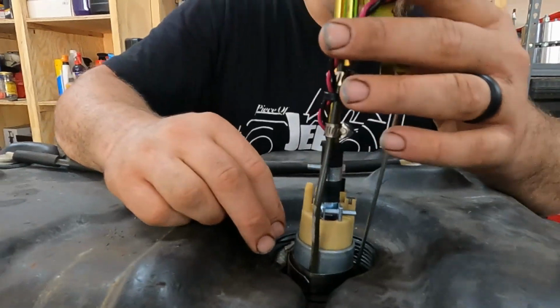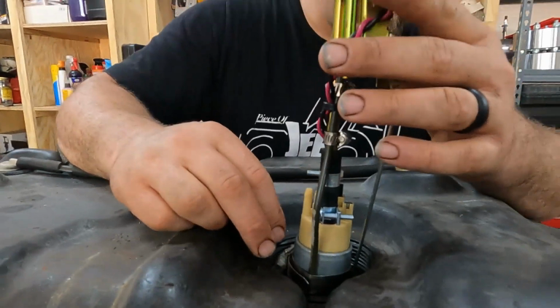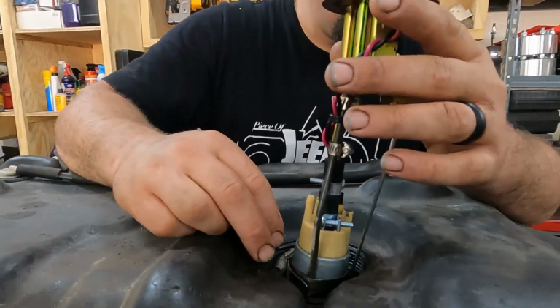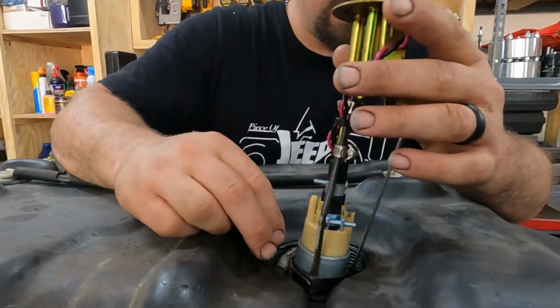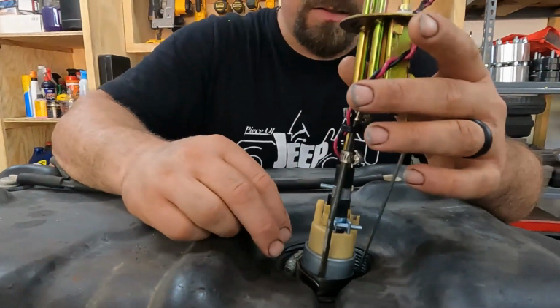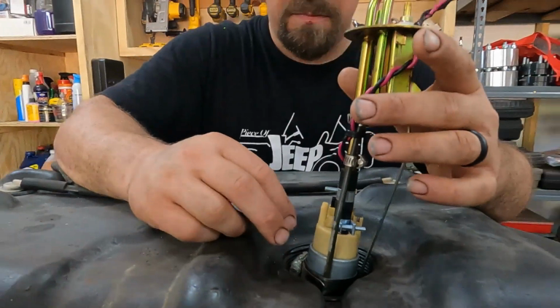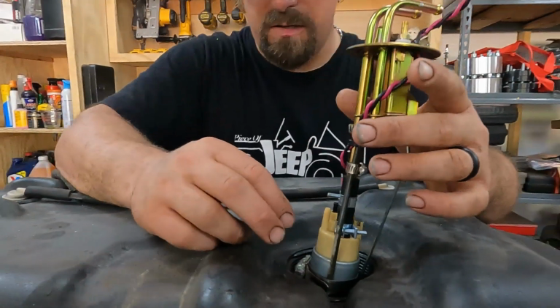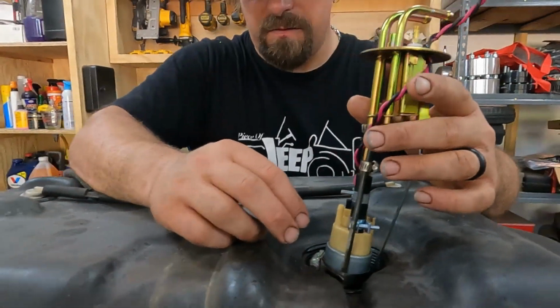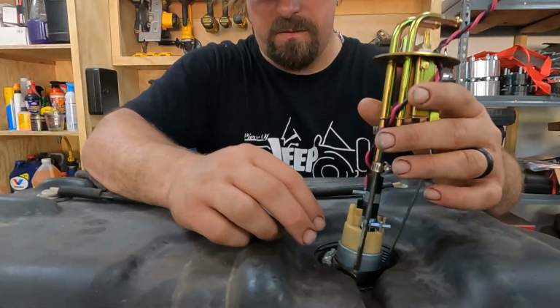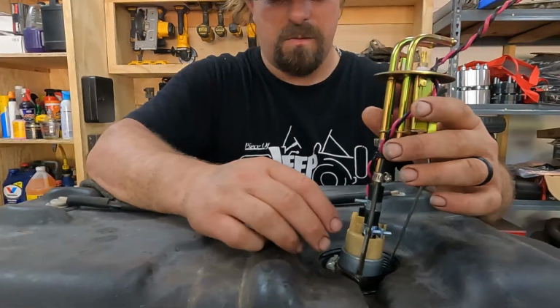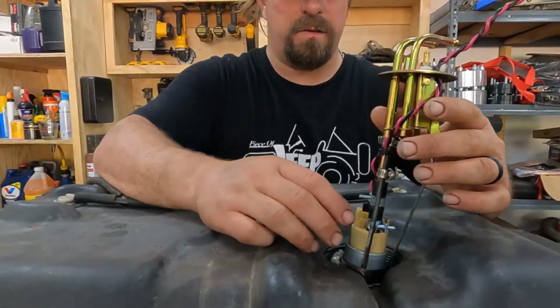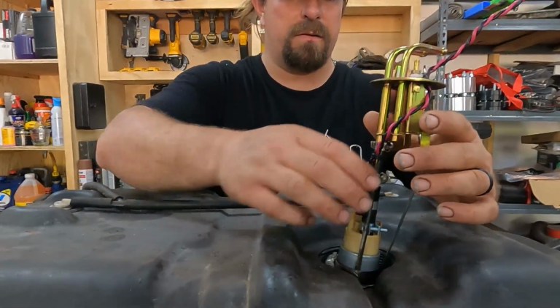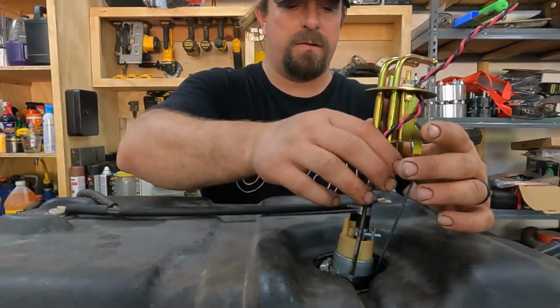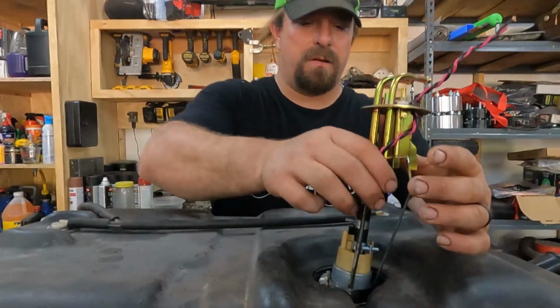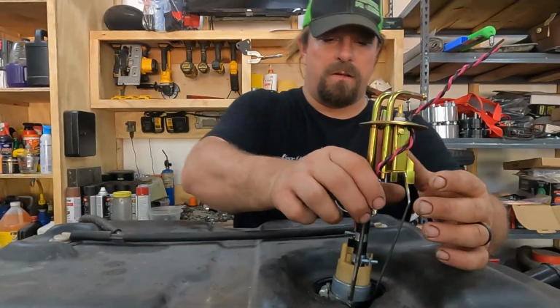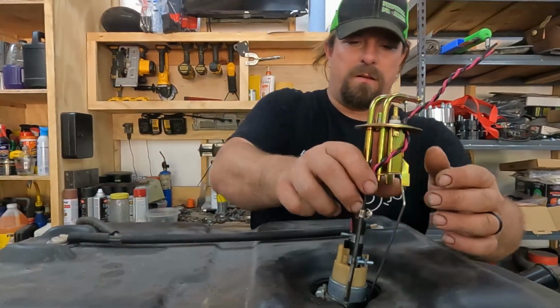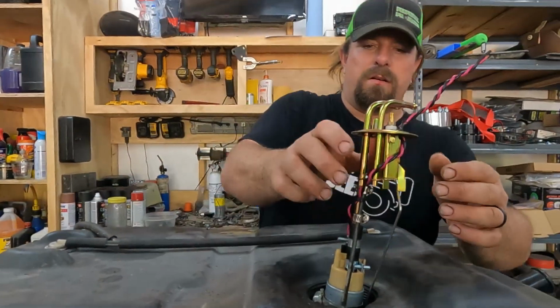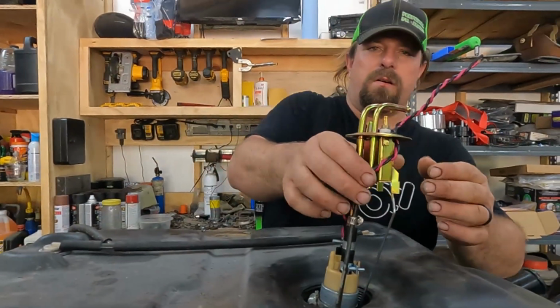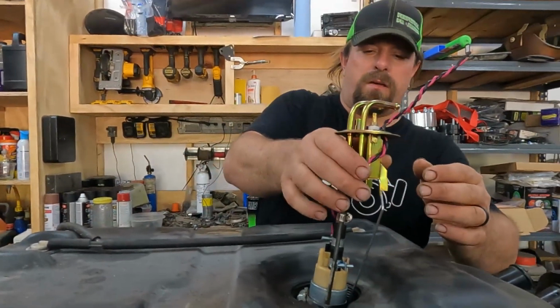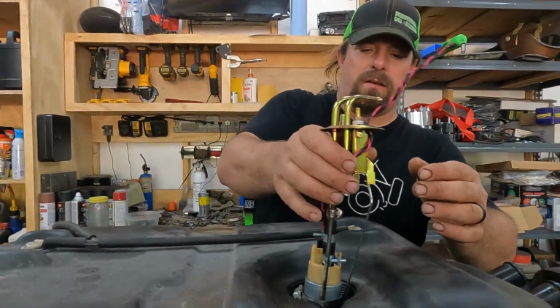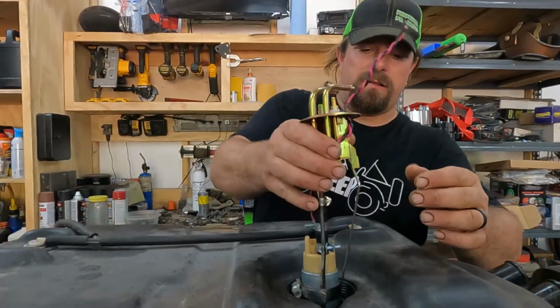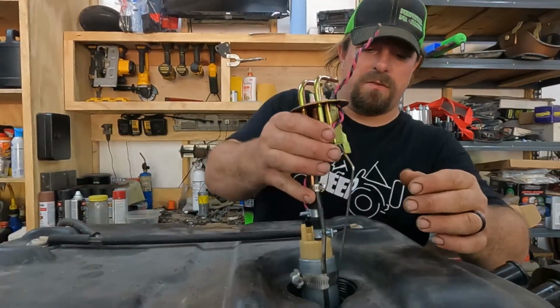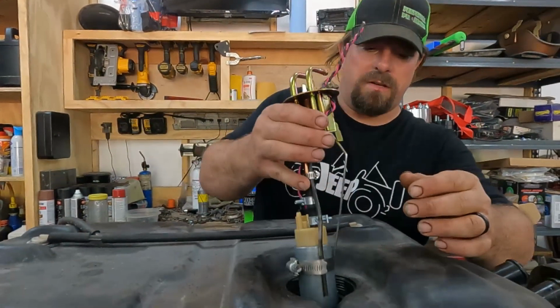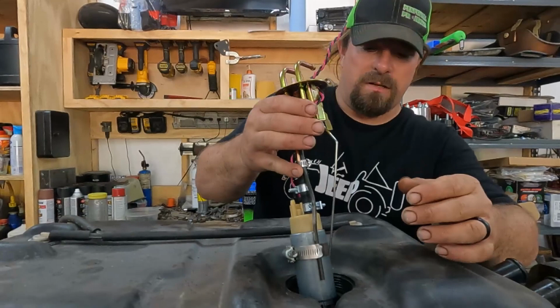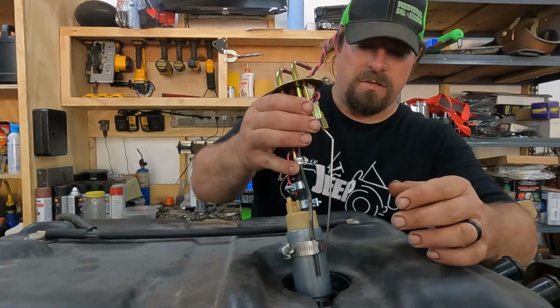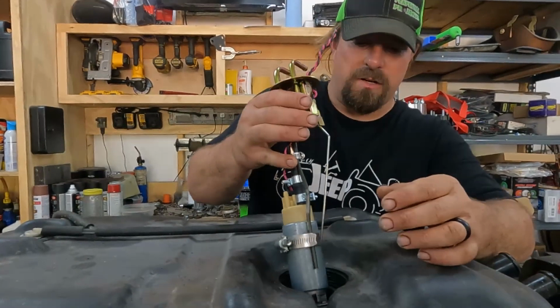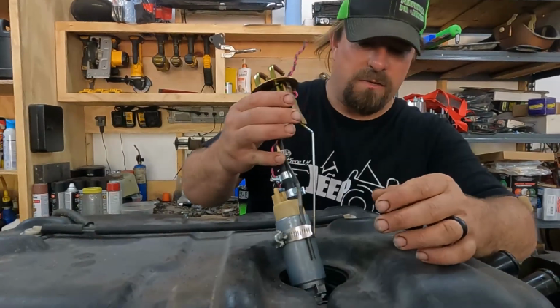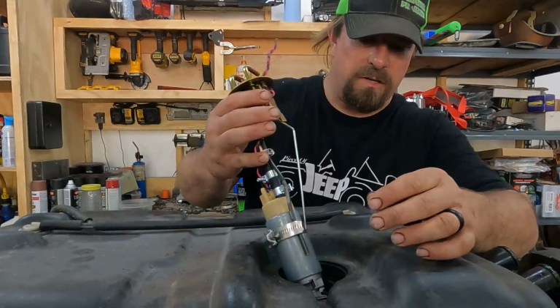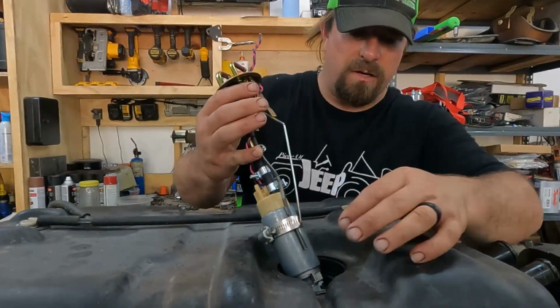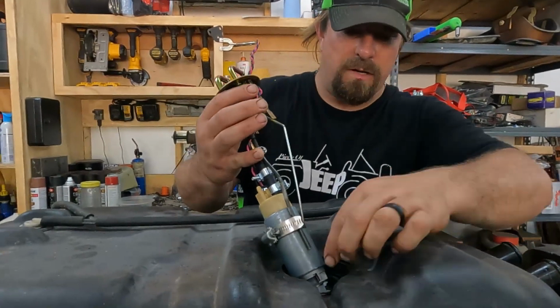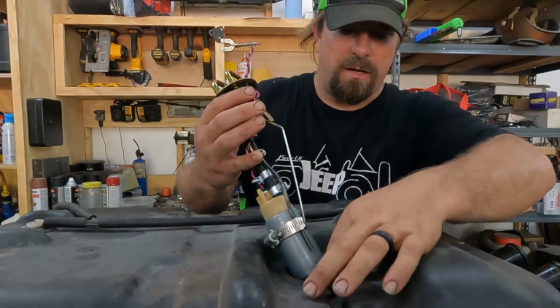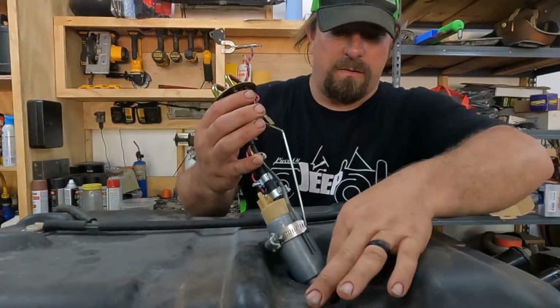A zip tie won't fit through the hole either. Now let's see if we can get it back out without knocking the strainer off.